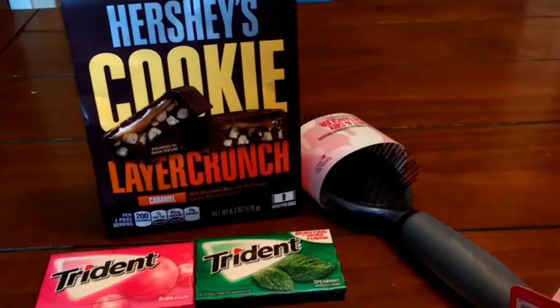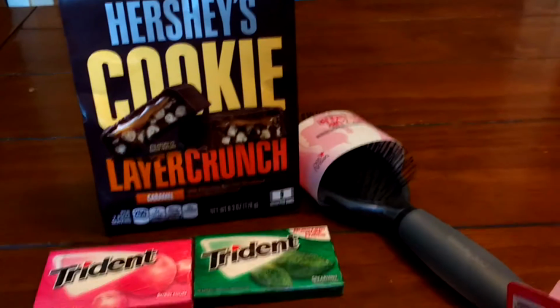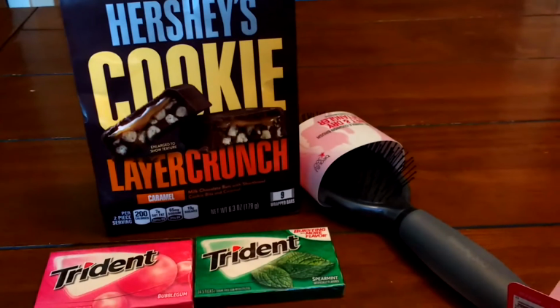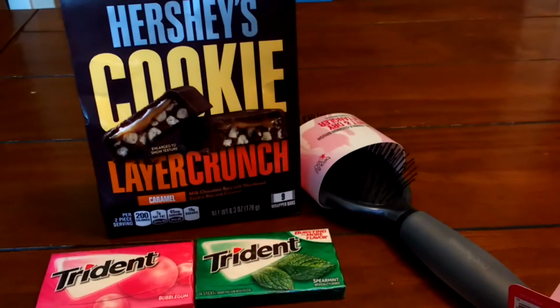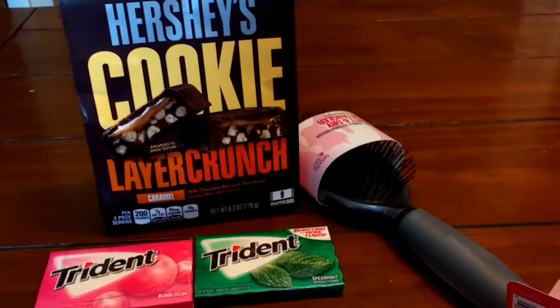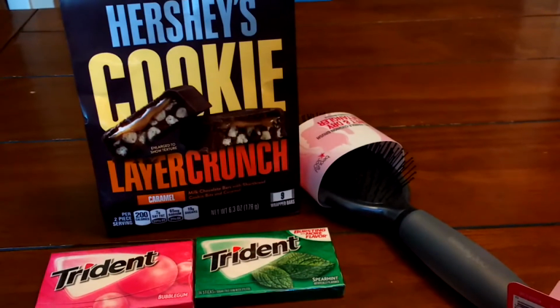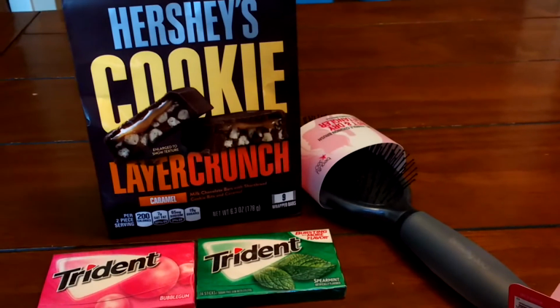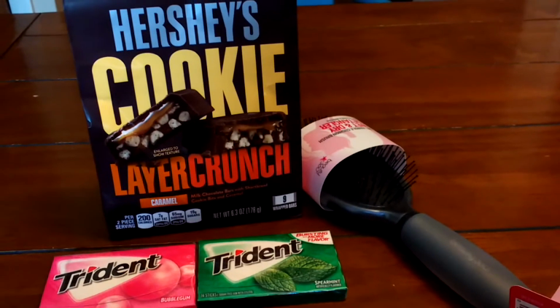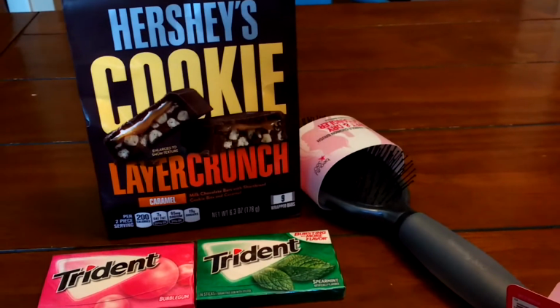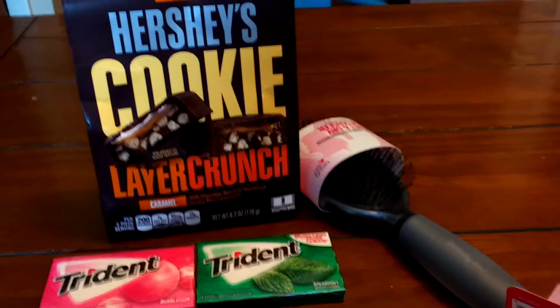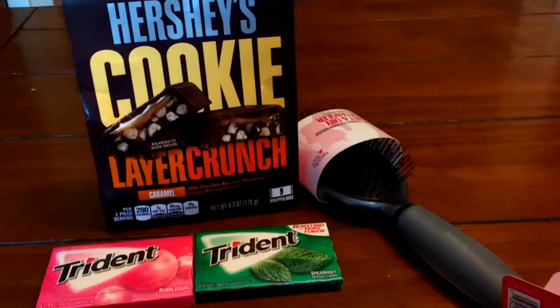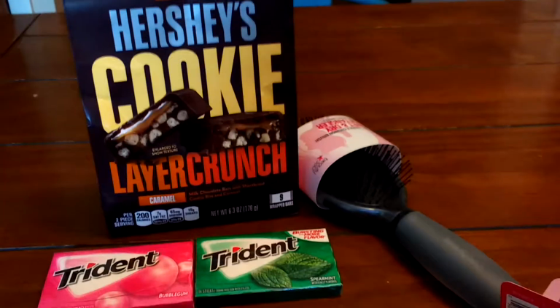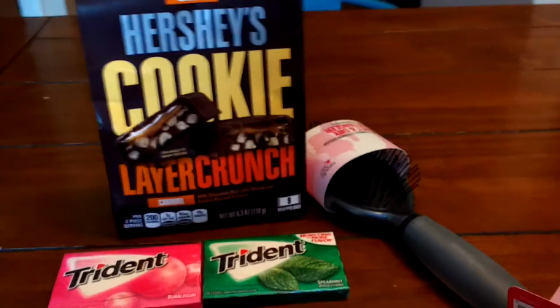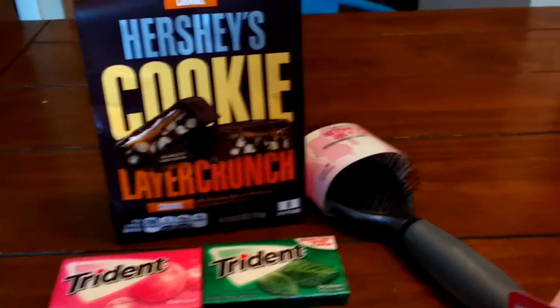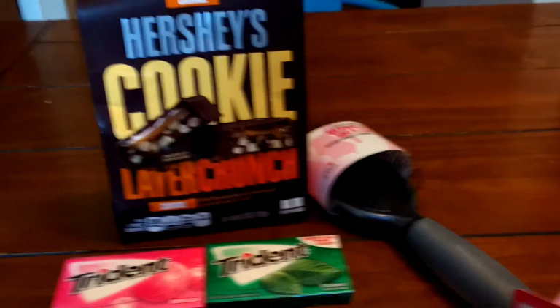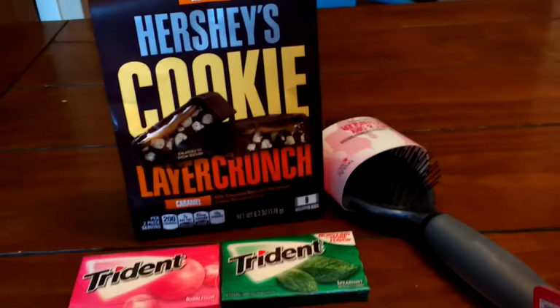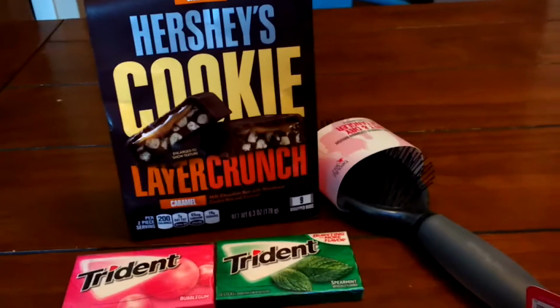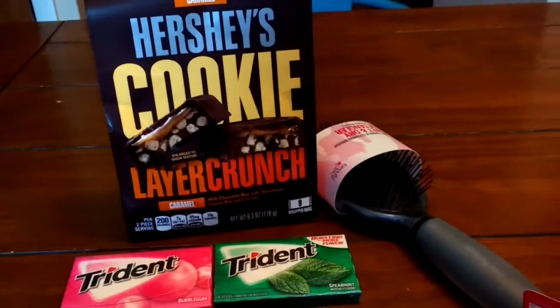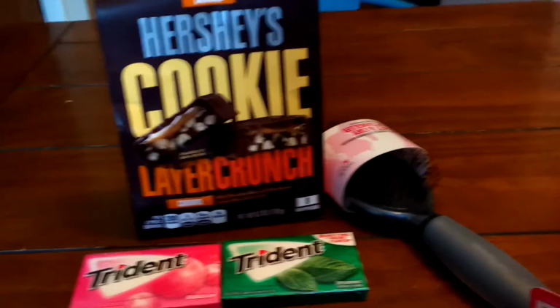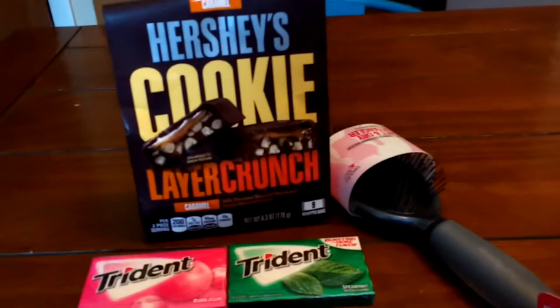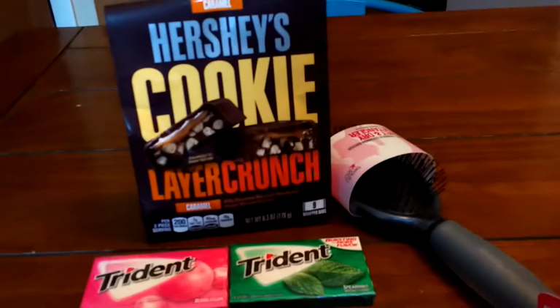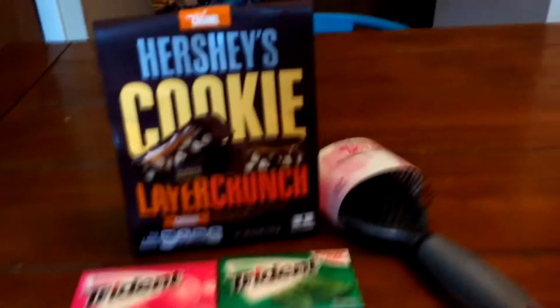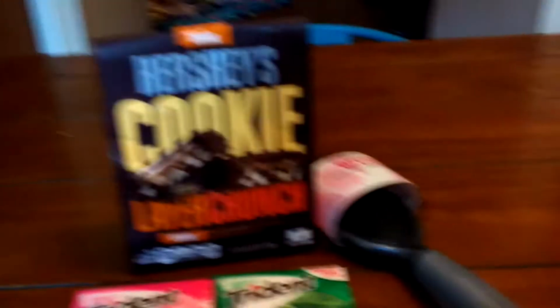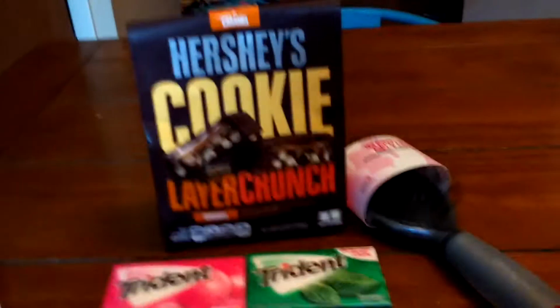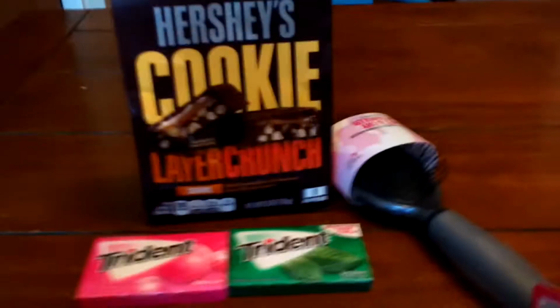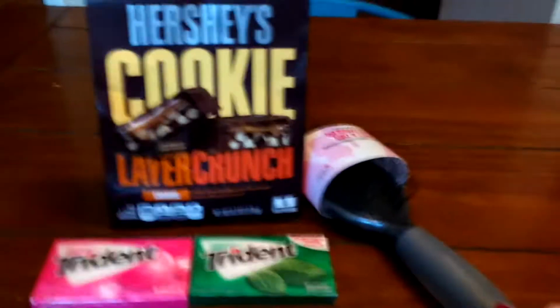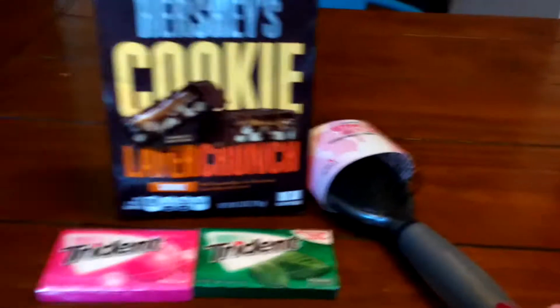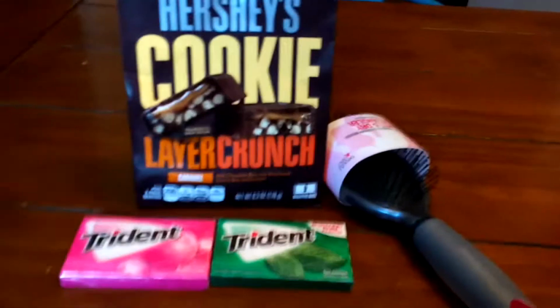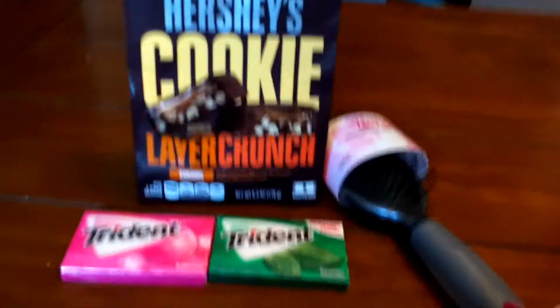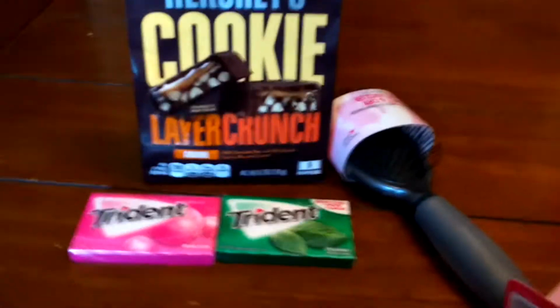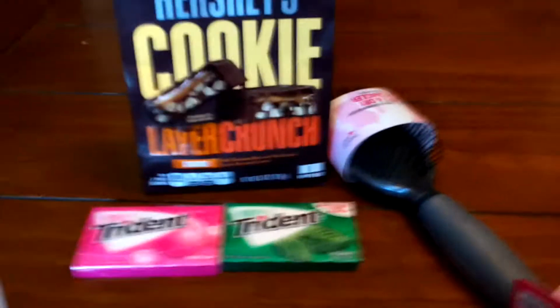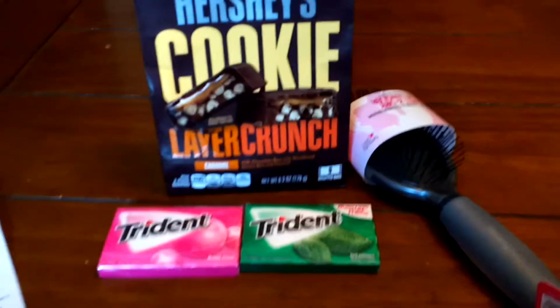This is all I picked up at CVS today. My trip was actually a bit of a bust, so I'll tell you a little bit about that.